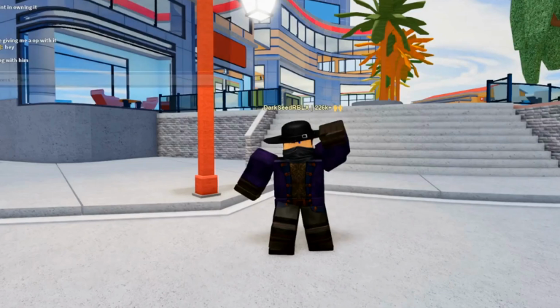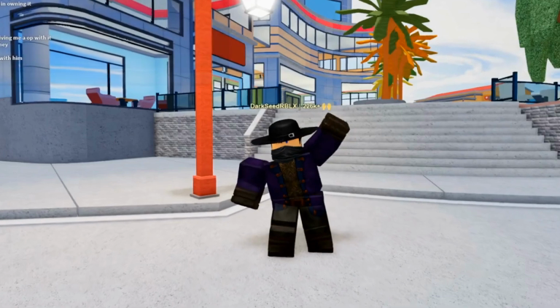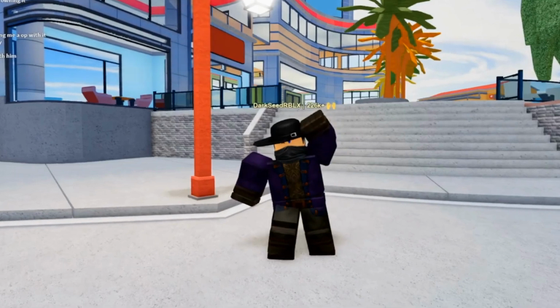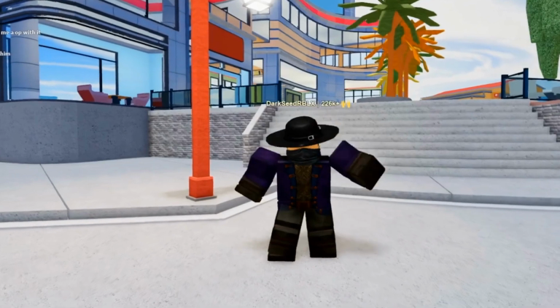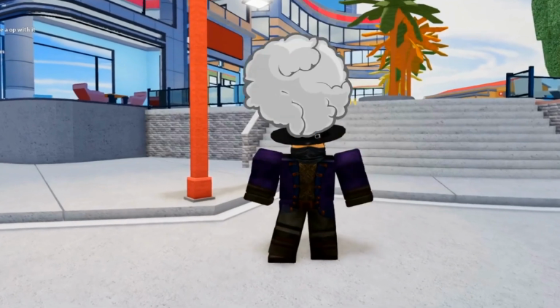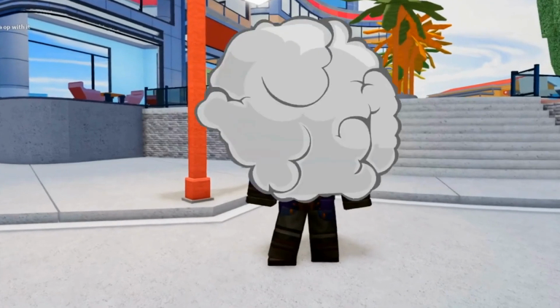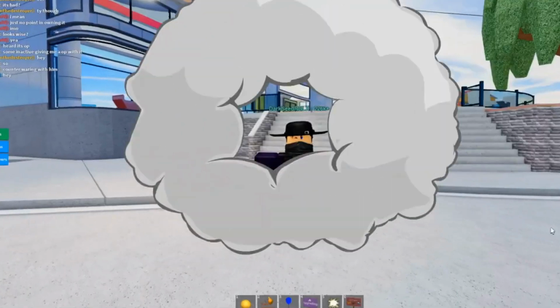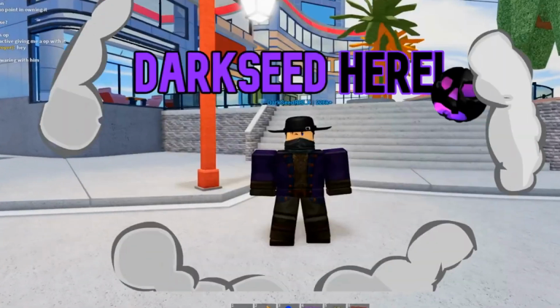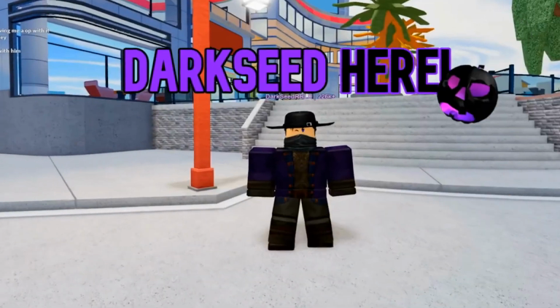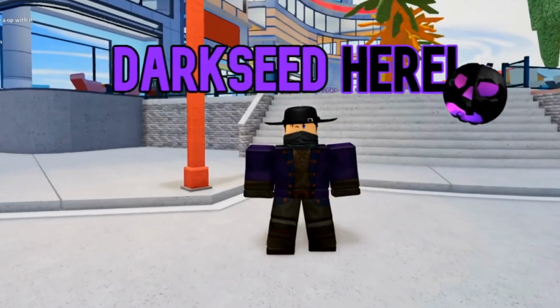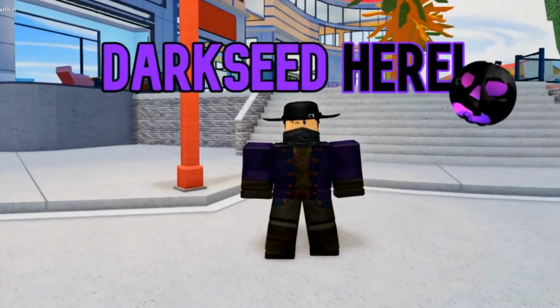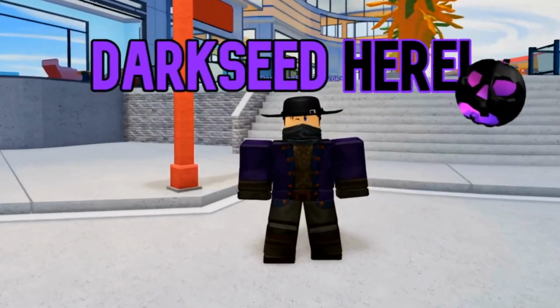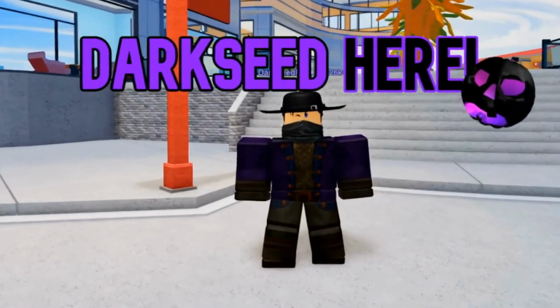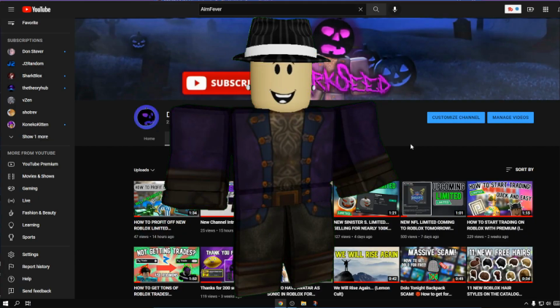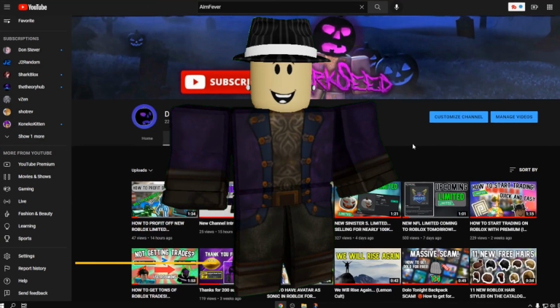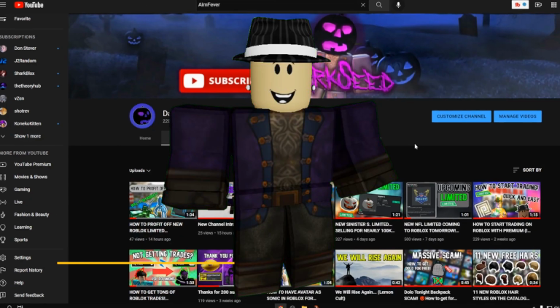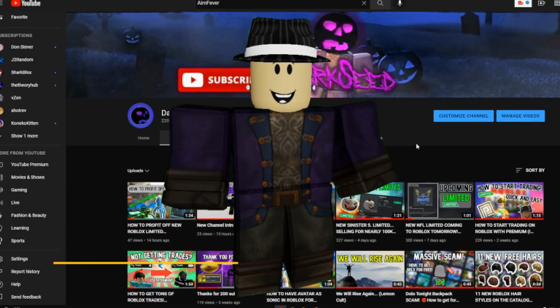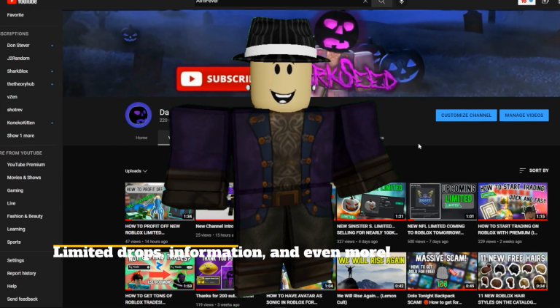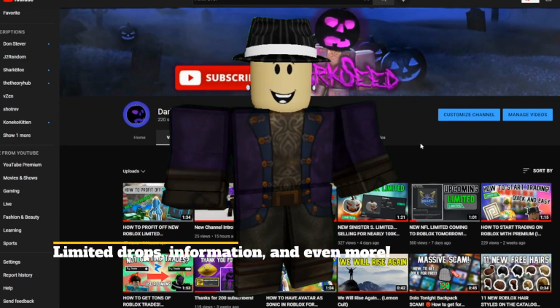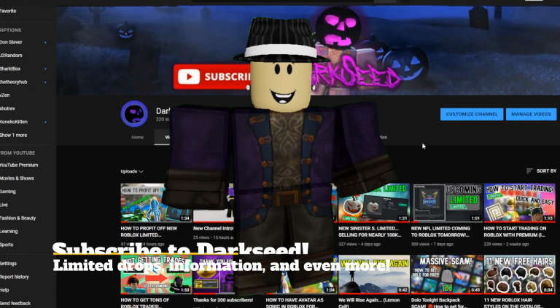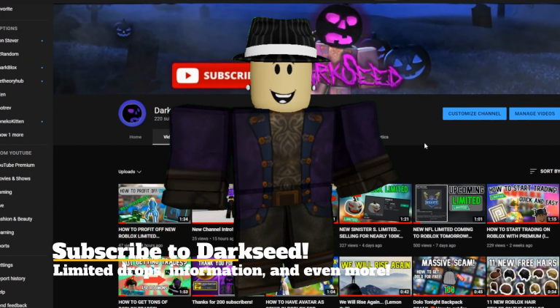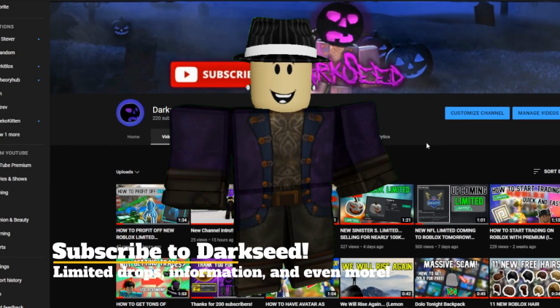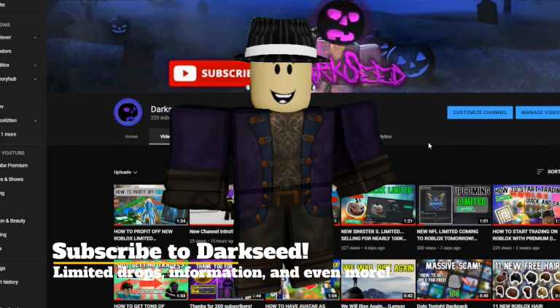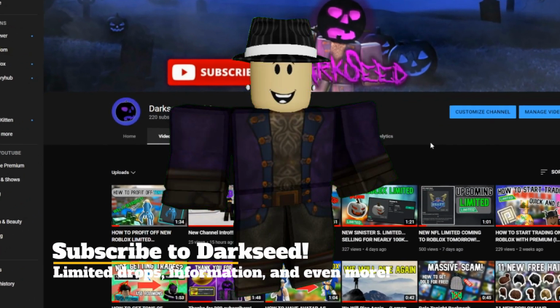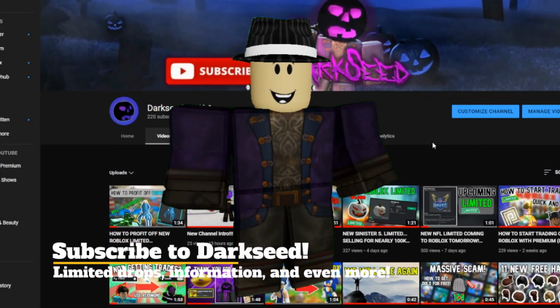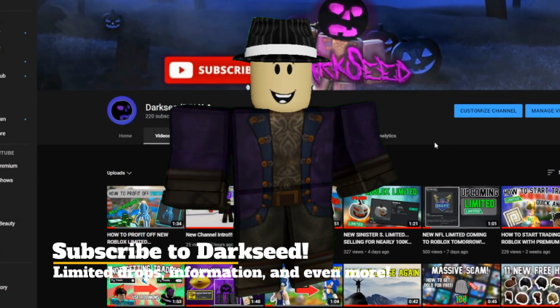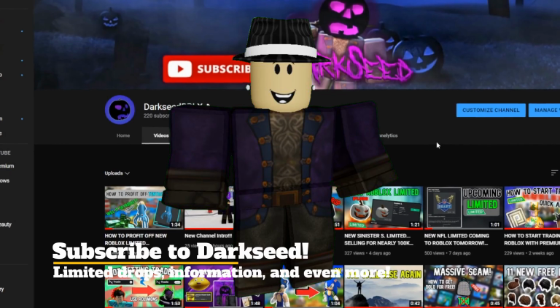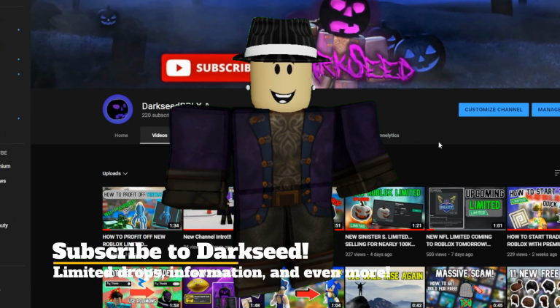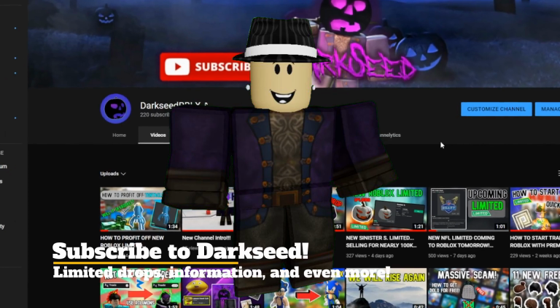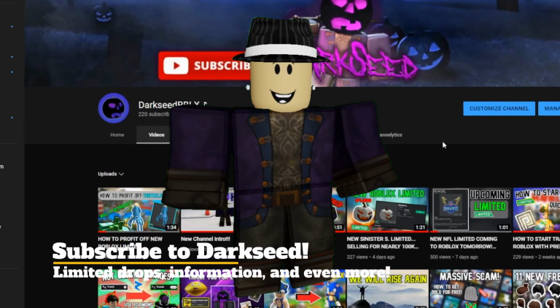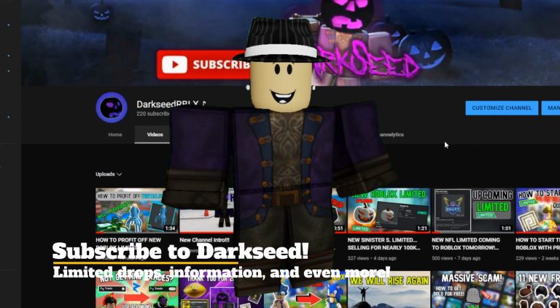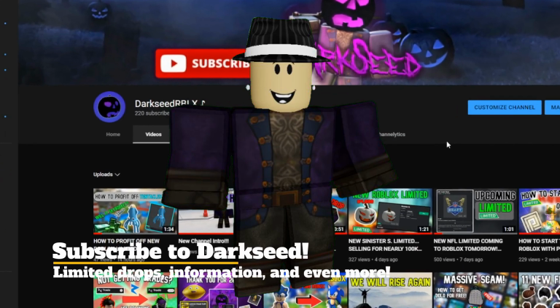What's up guys, Darkseed here. Today I'm going to talk about potential Roblox items that could potentially go limited.